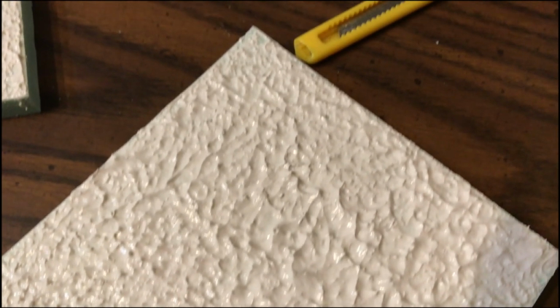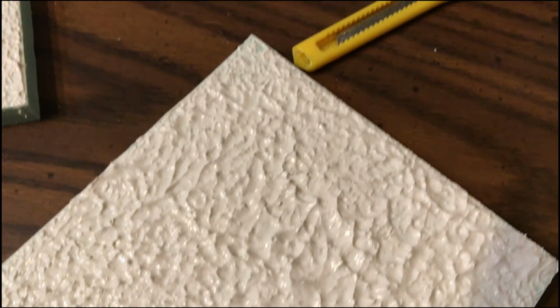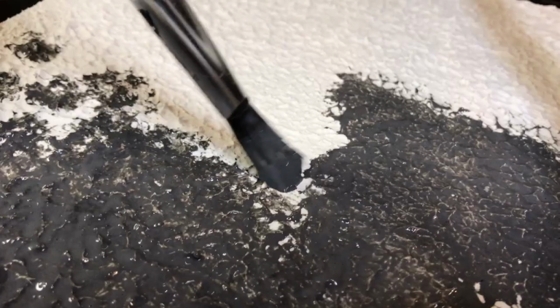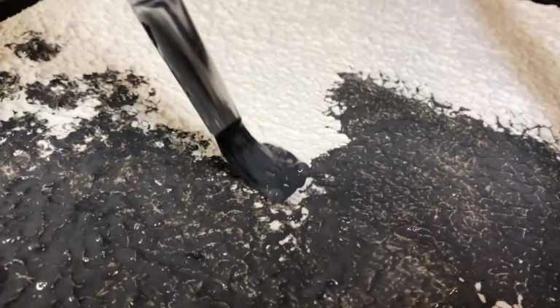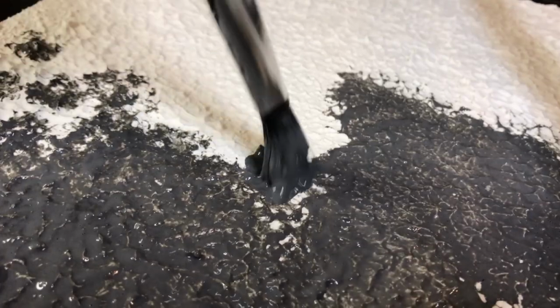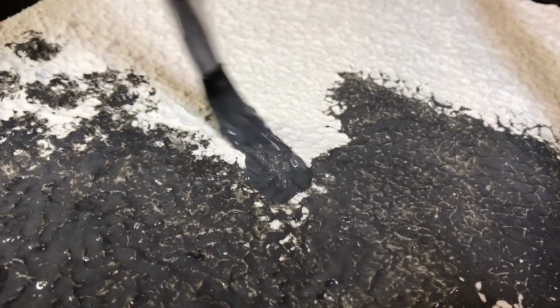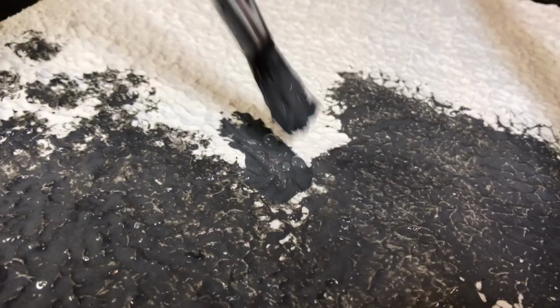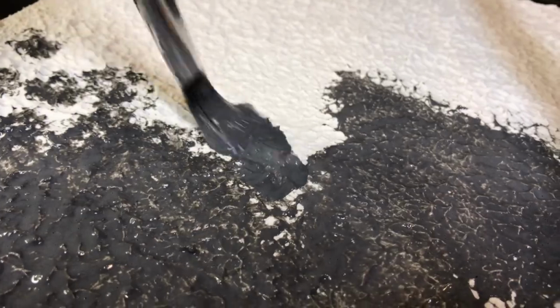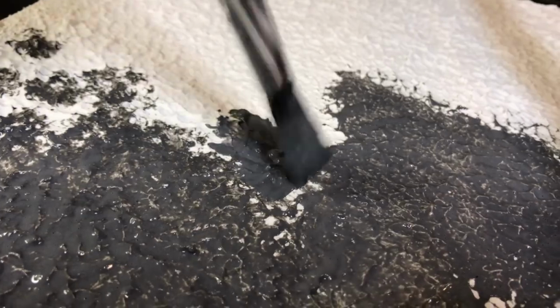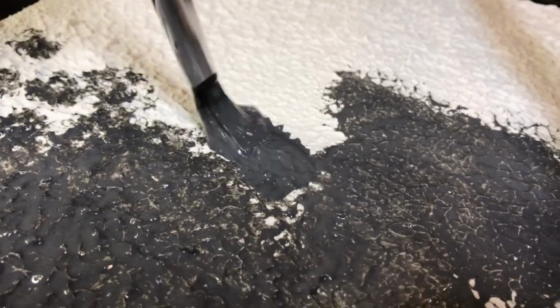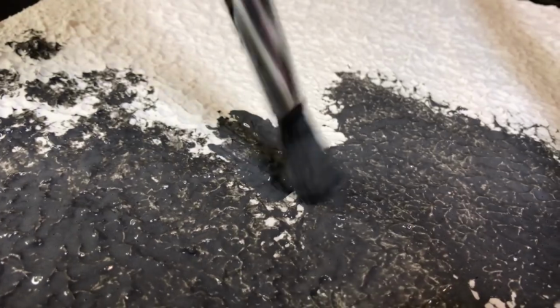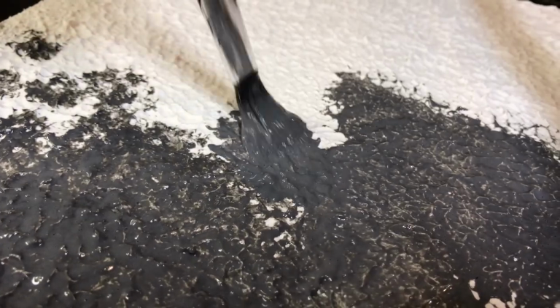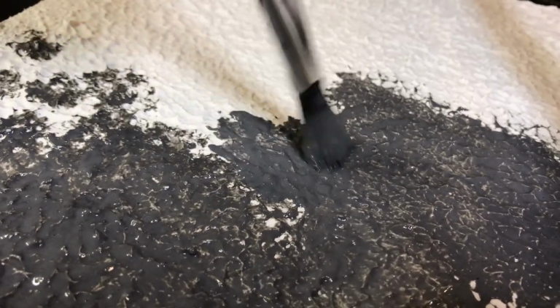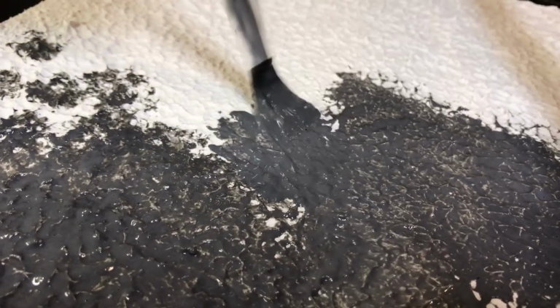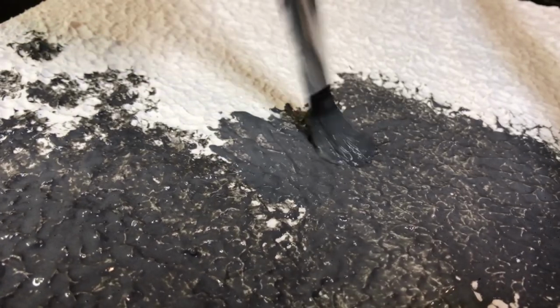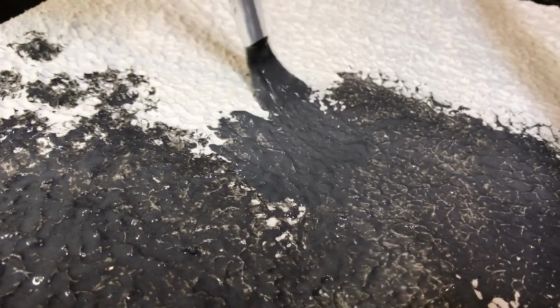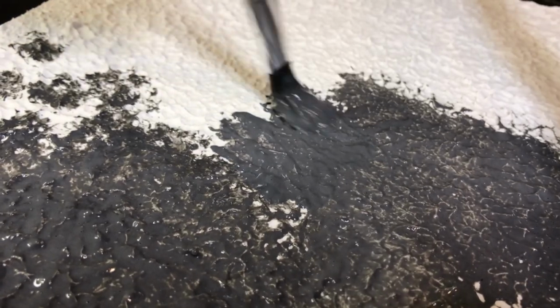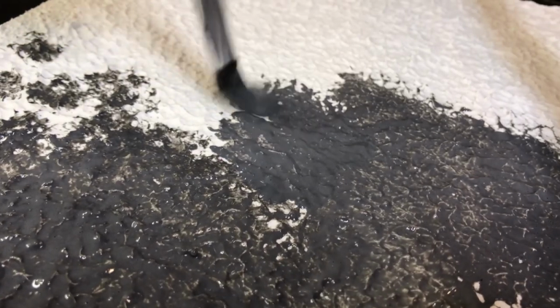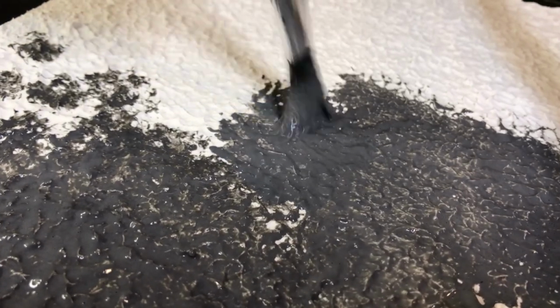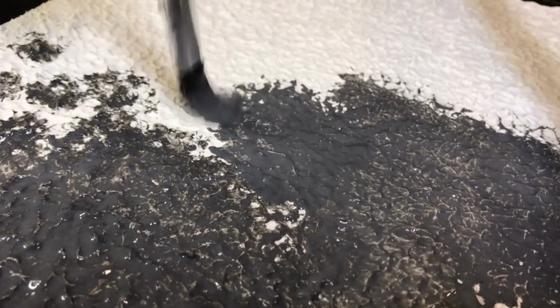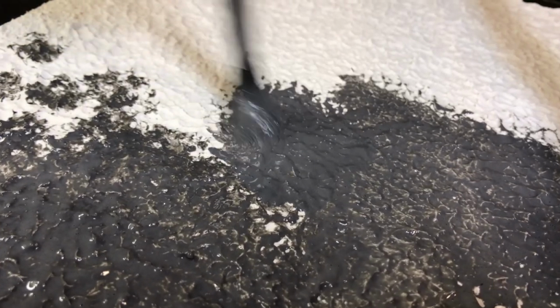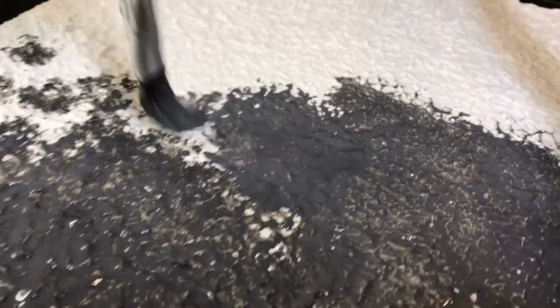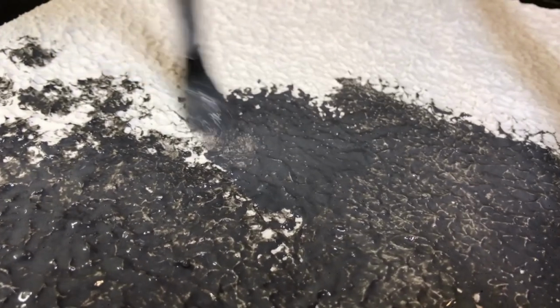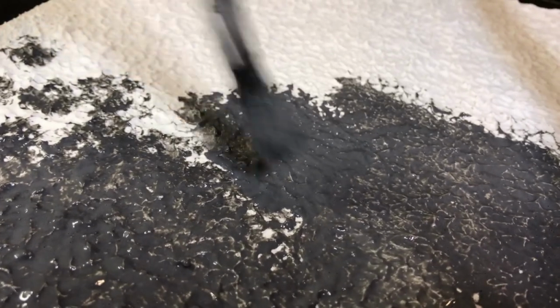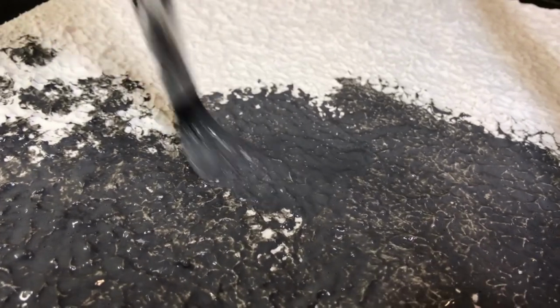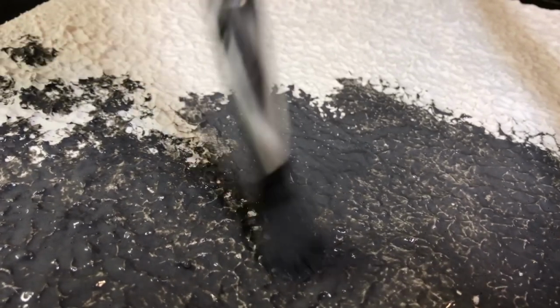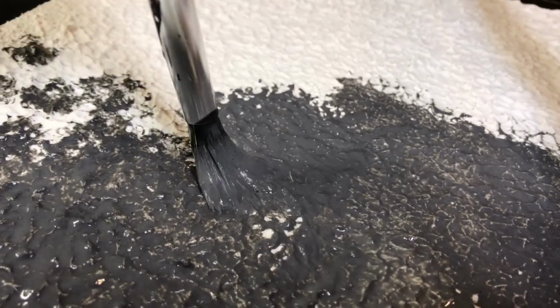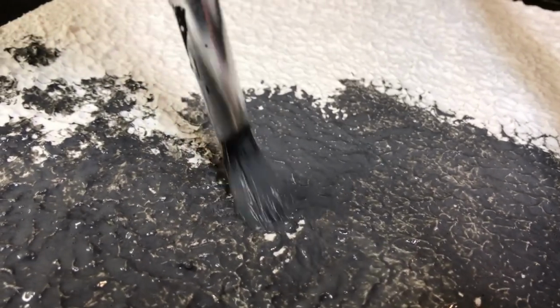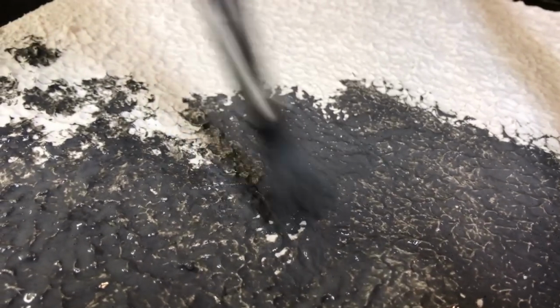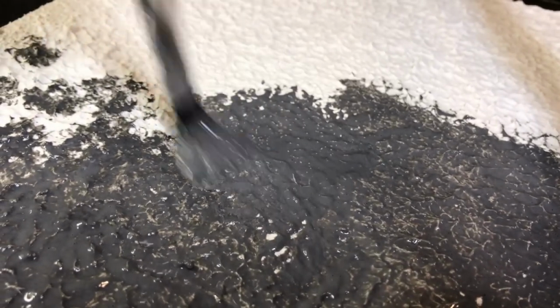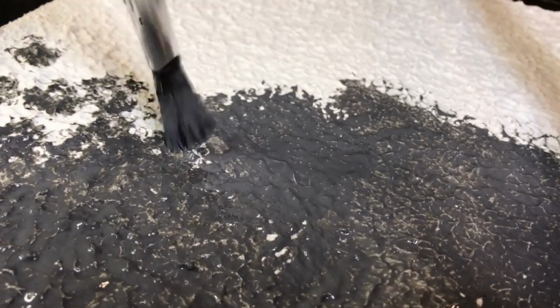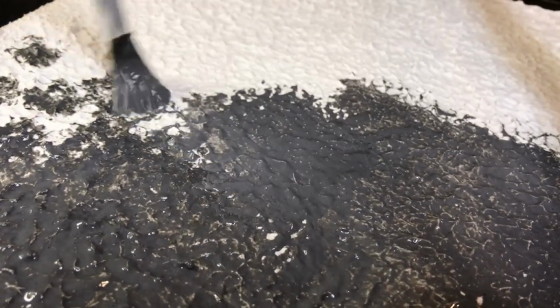Now we're going to cover everything with some black Mod Podge to give these delicate points some durability.